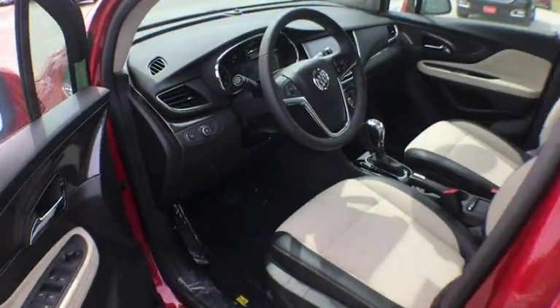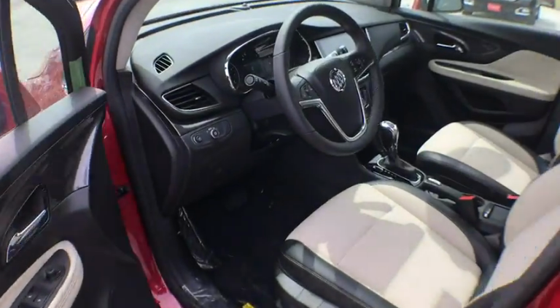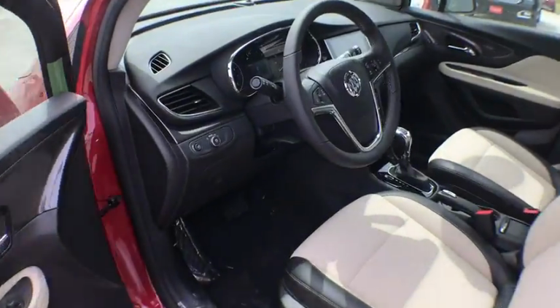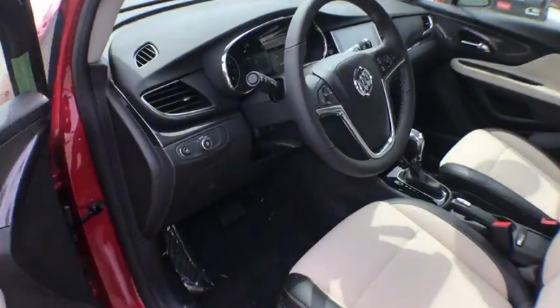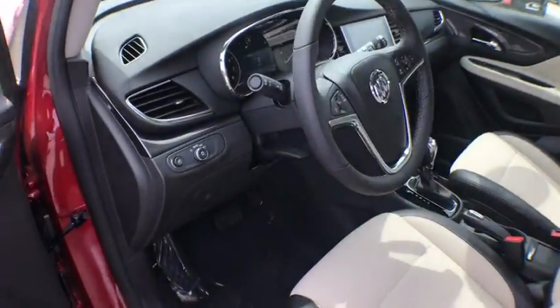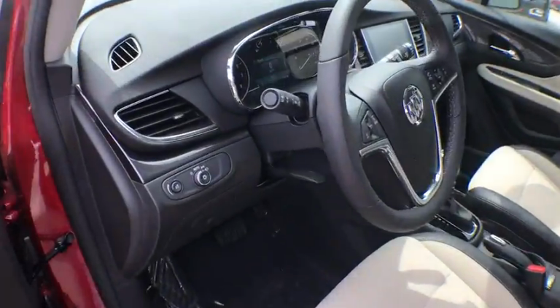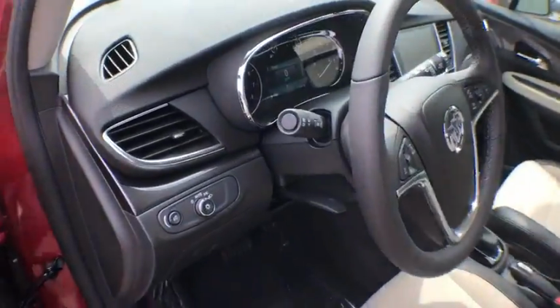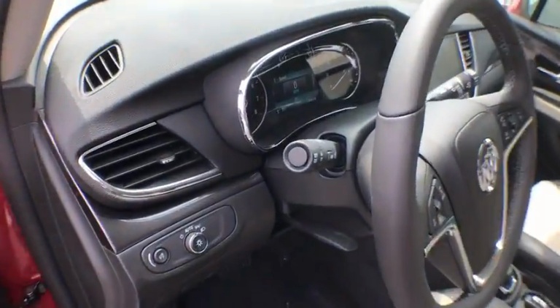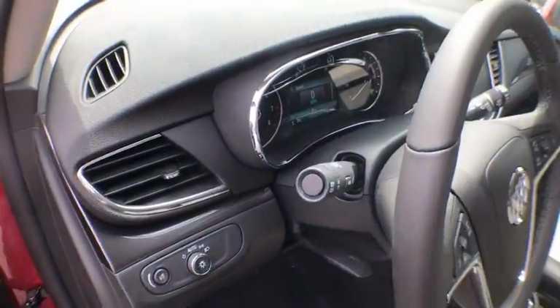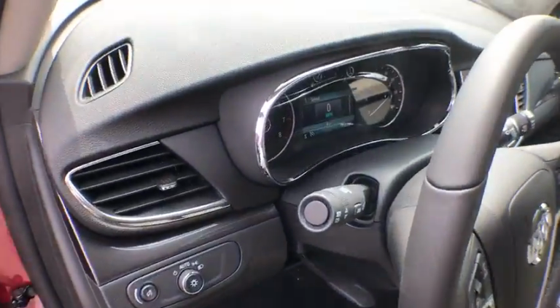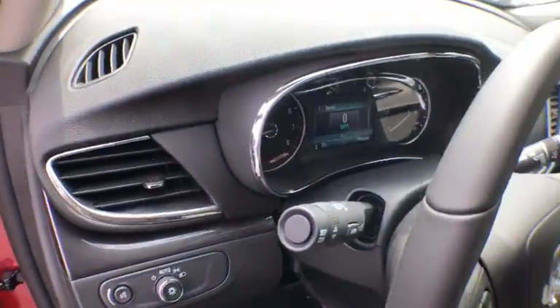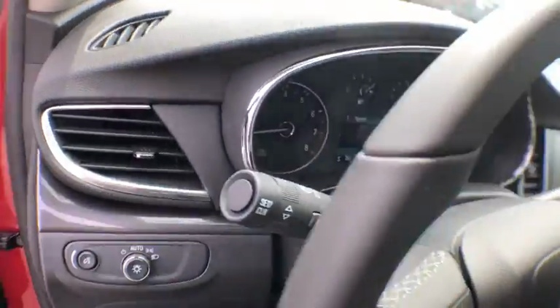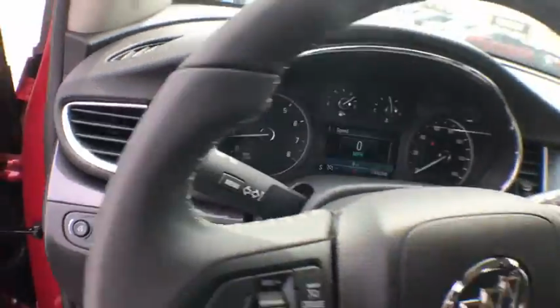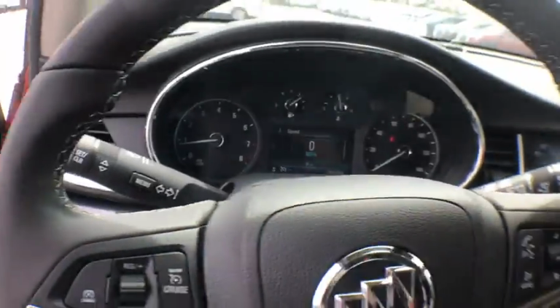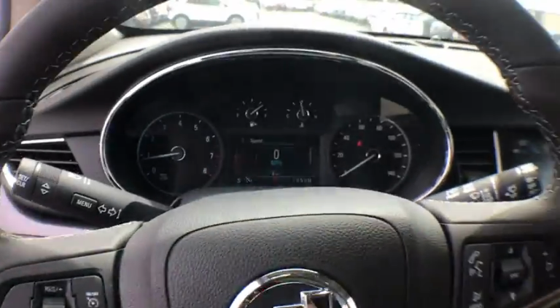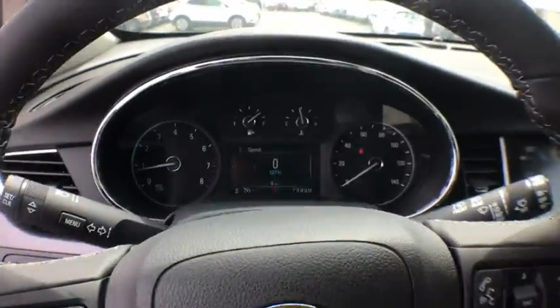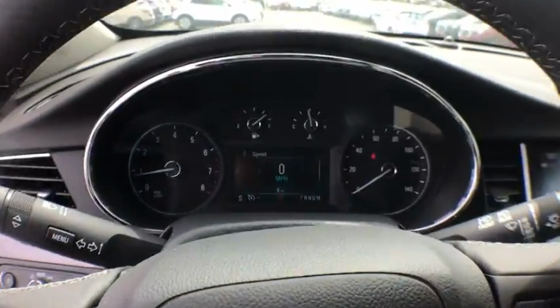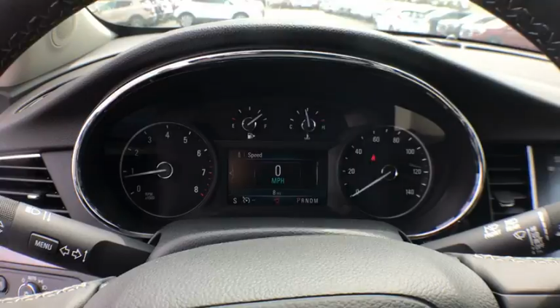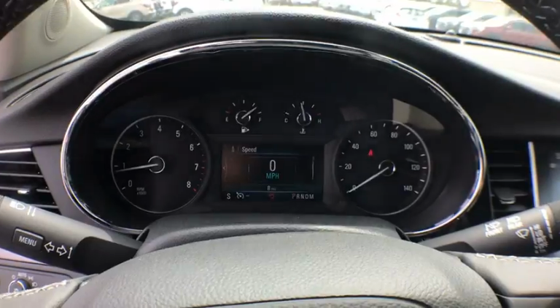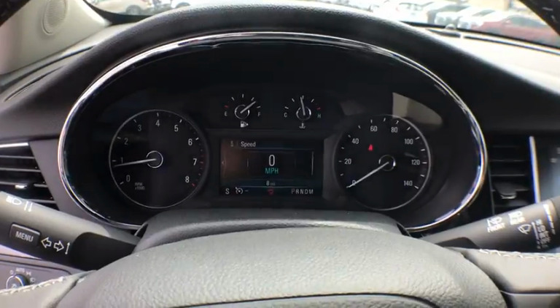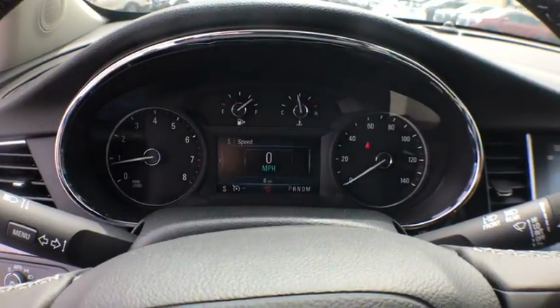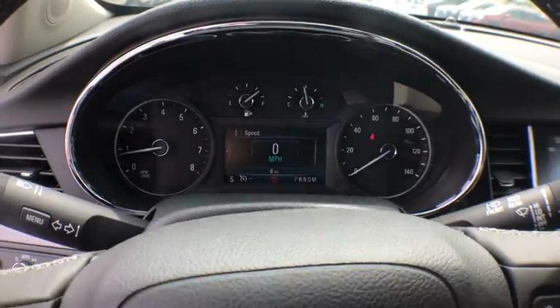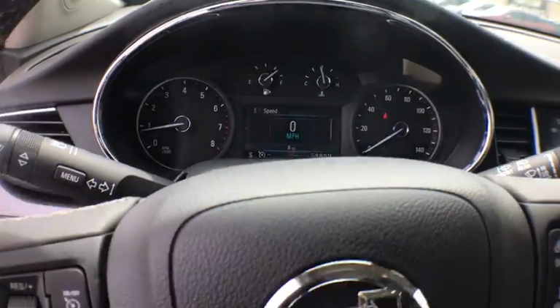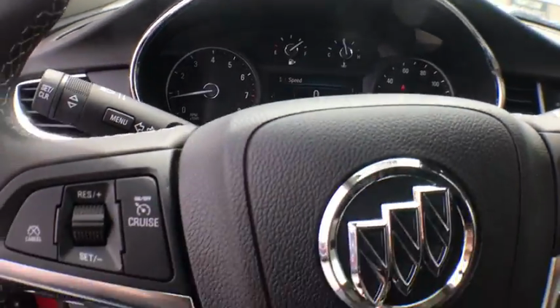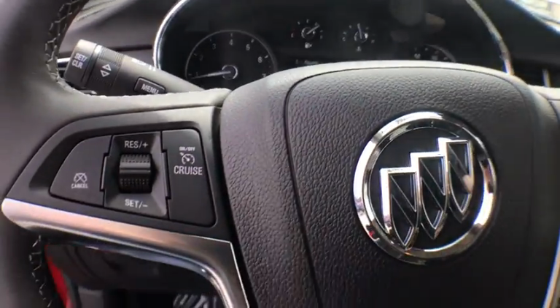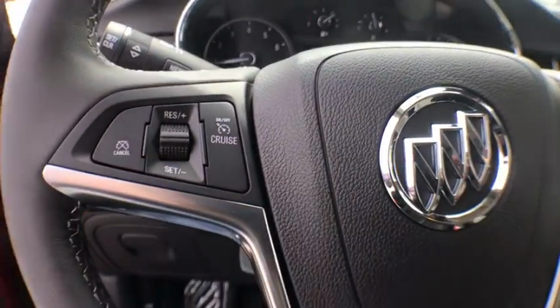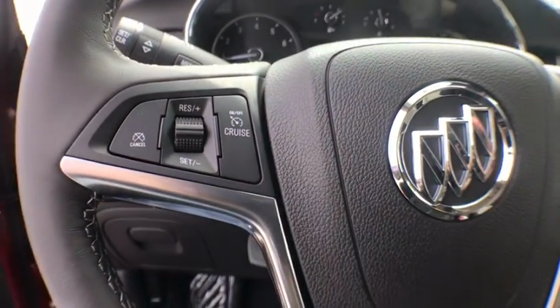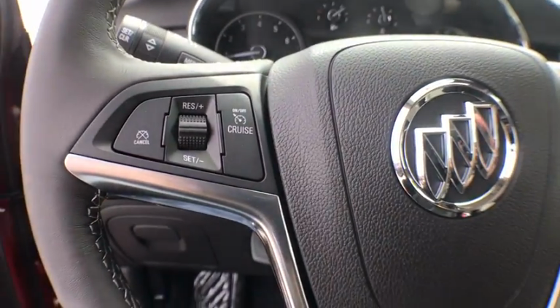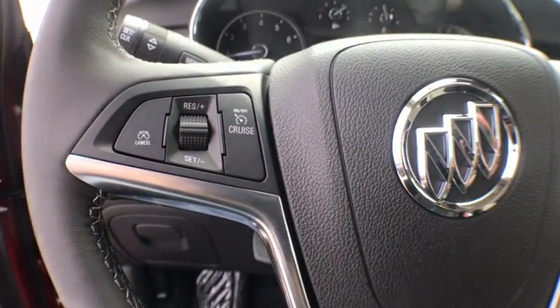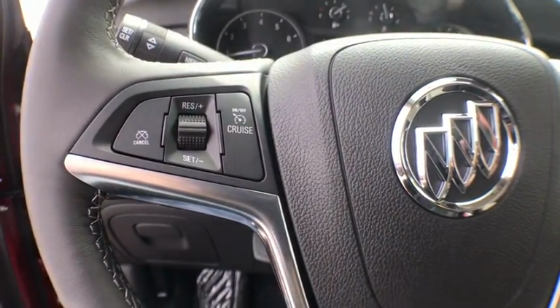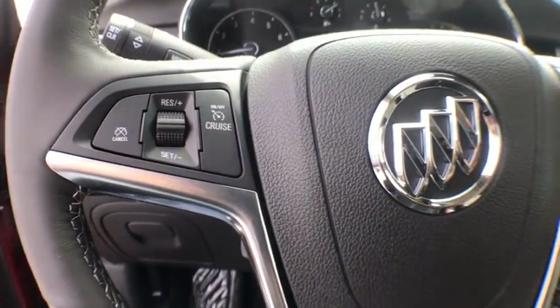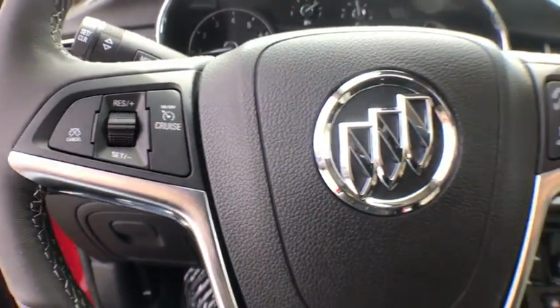Standard features that would make any car owner smile. Here are some of this vehicle's great options.